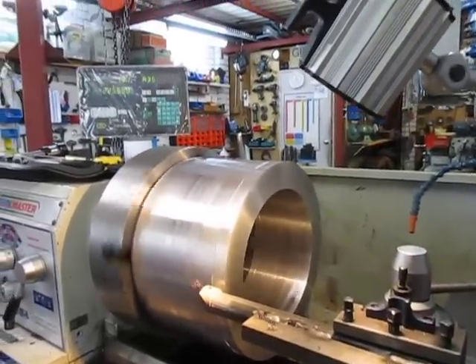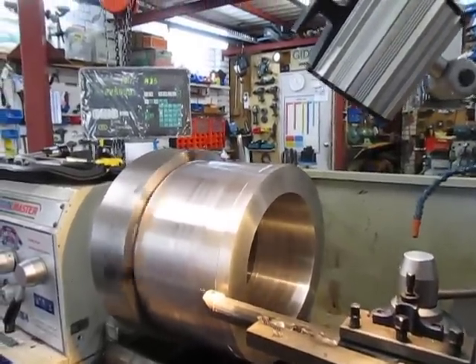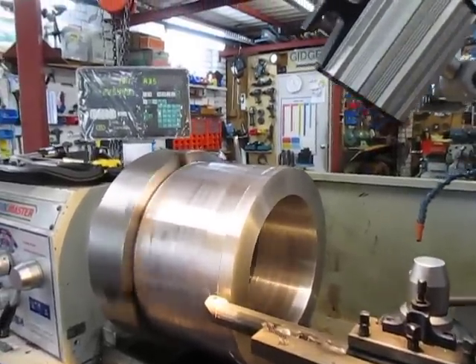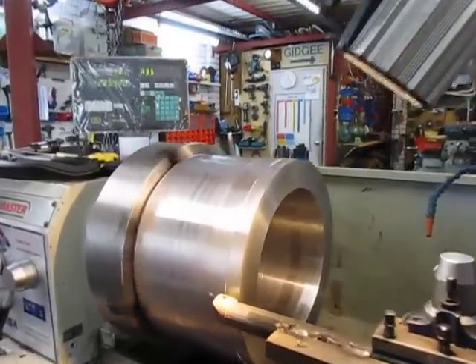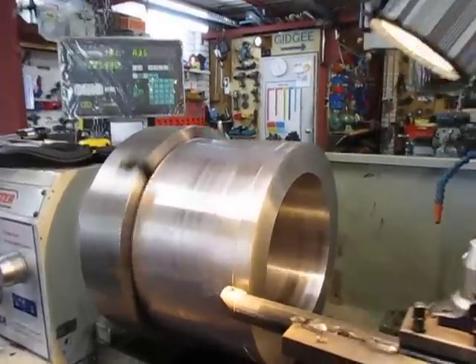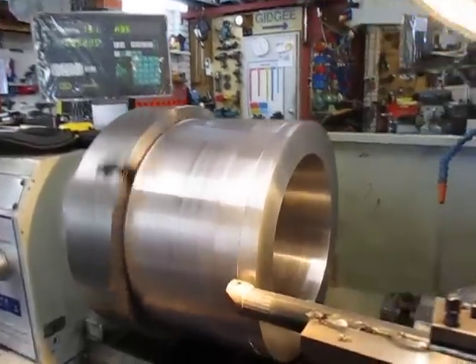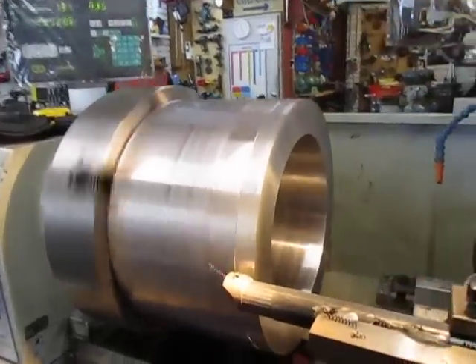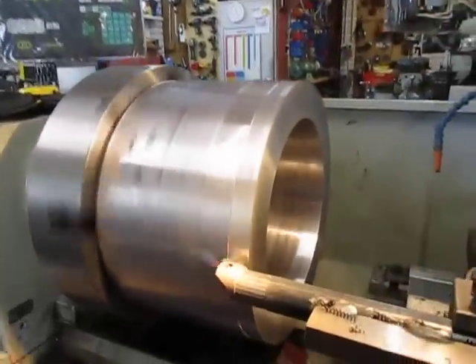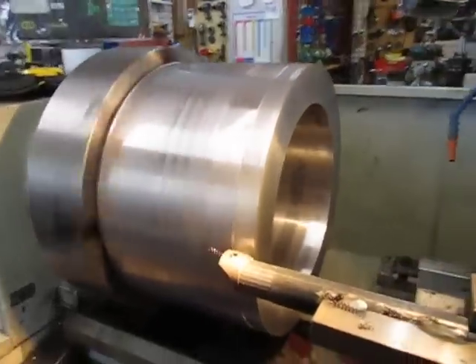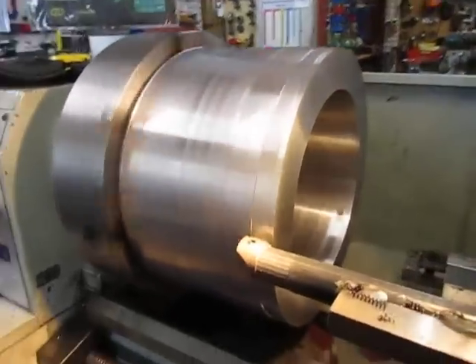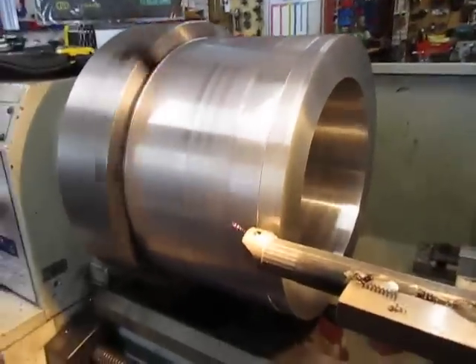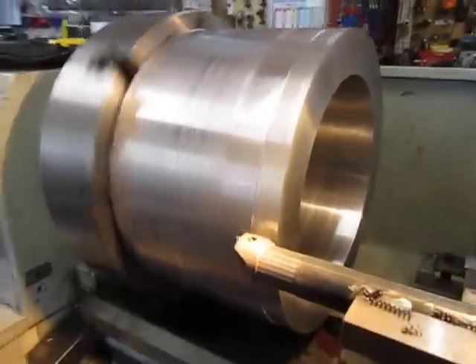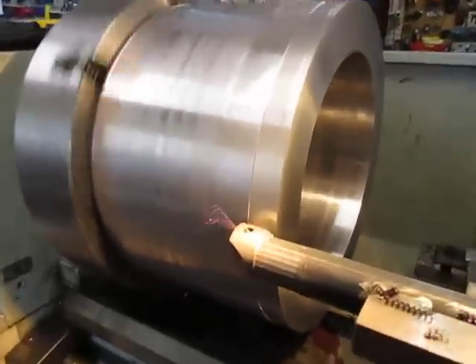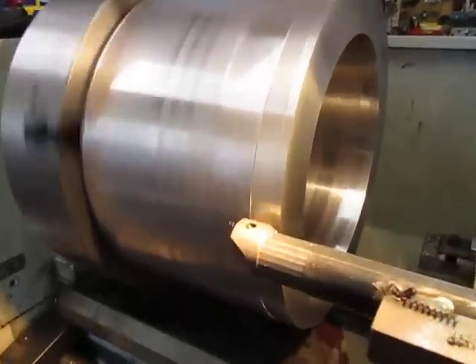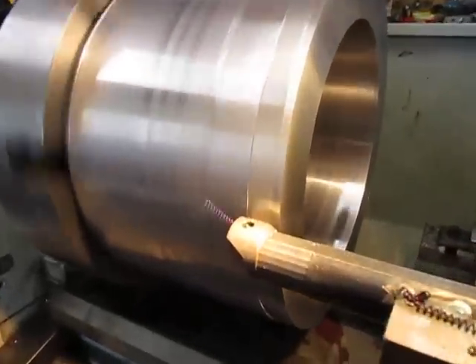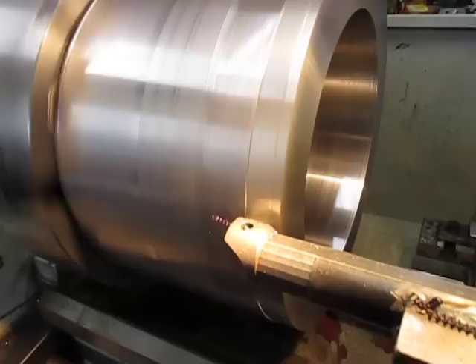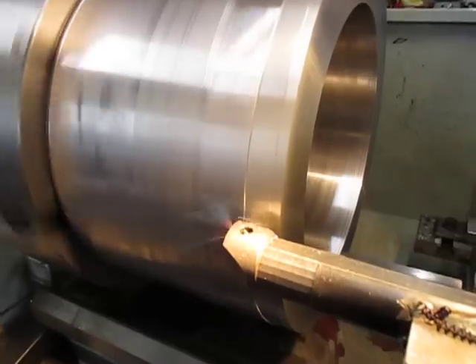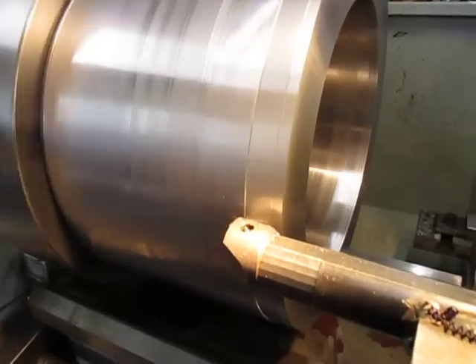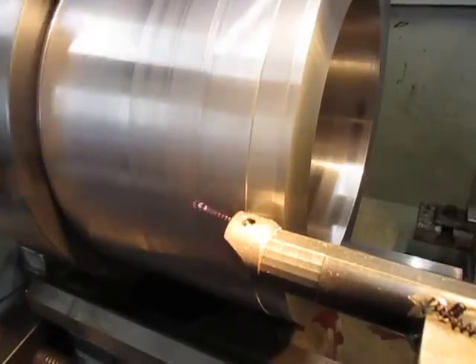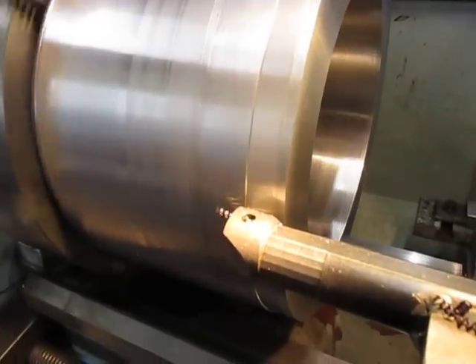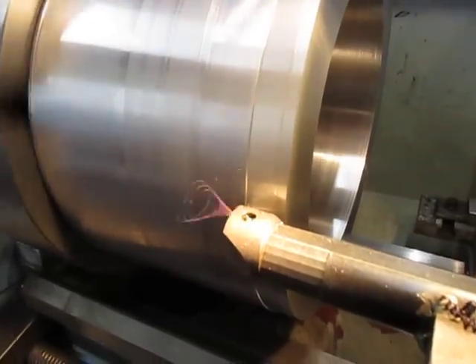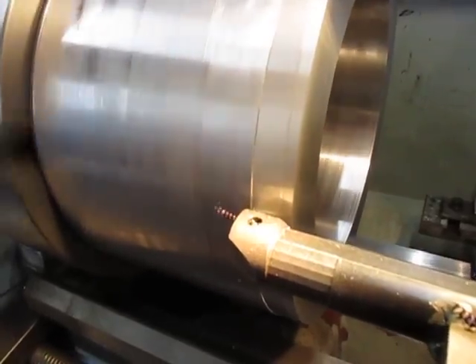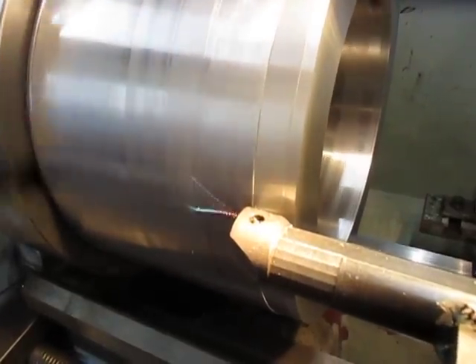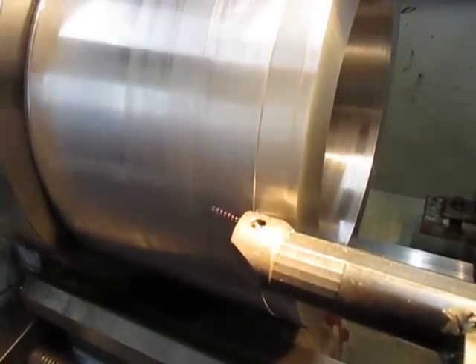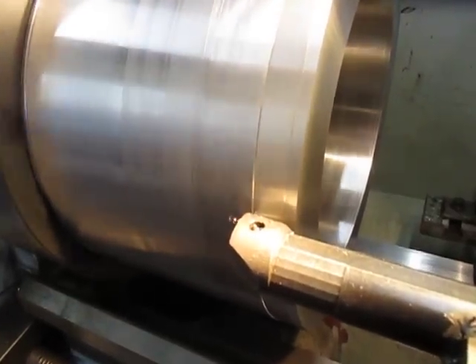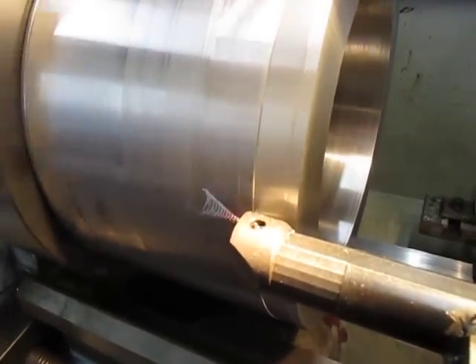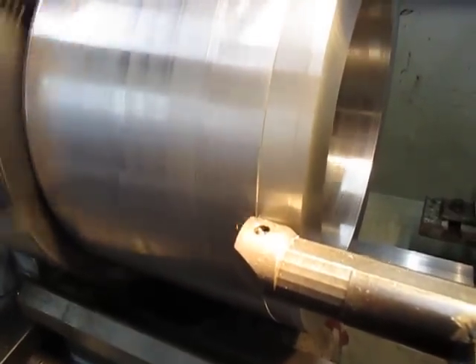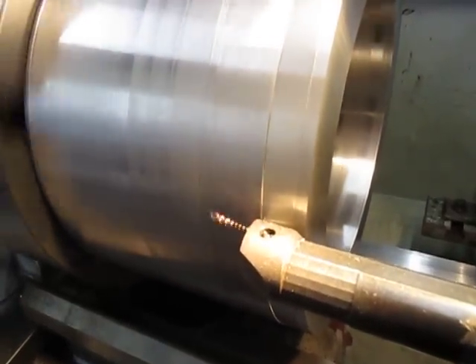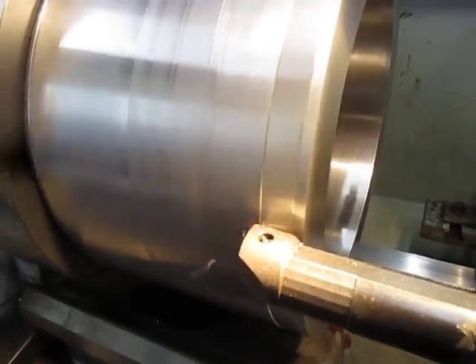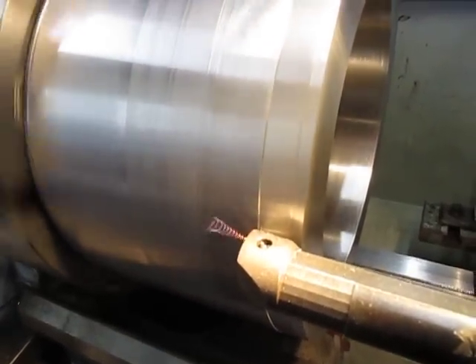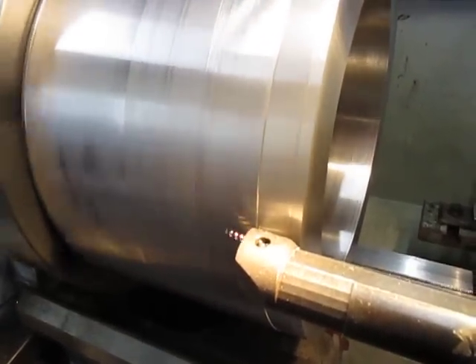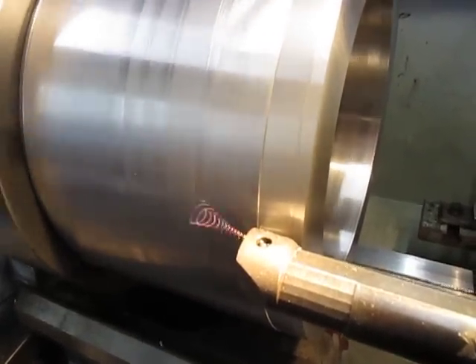This is the way I like to see the chips coming out — brown and turning blue at the end.